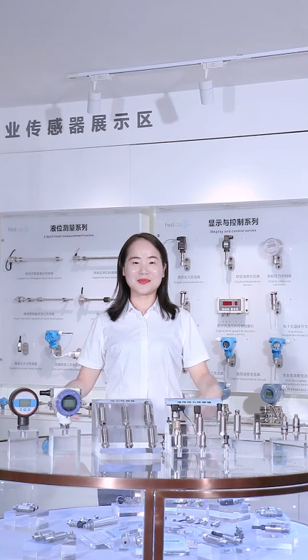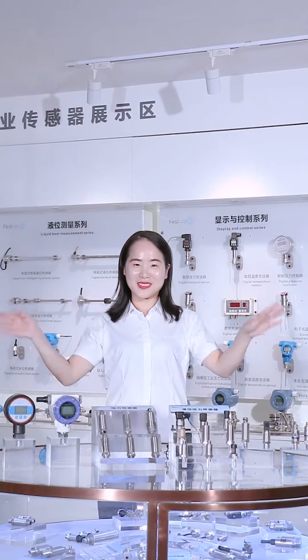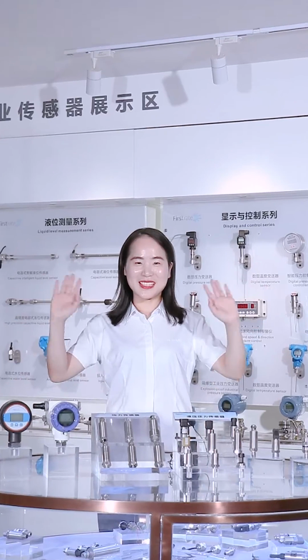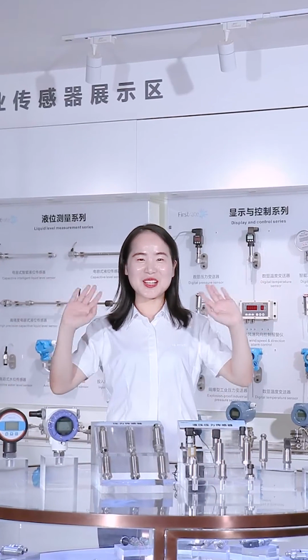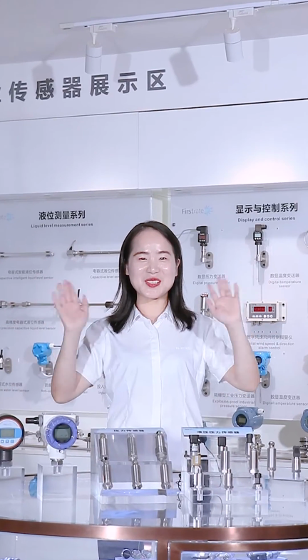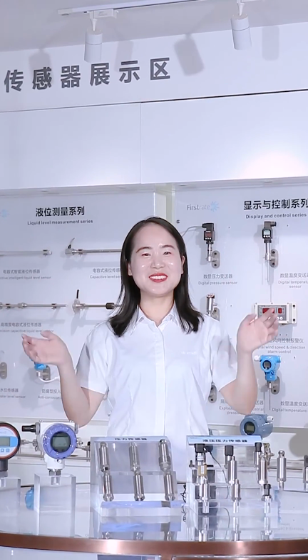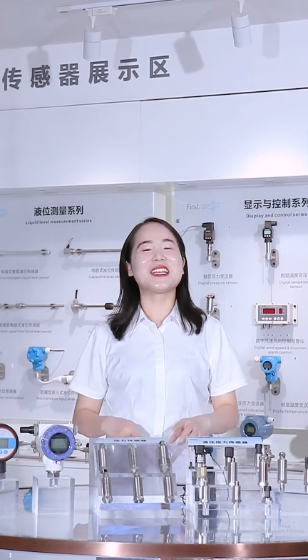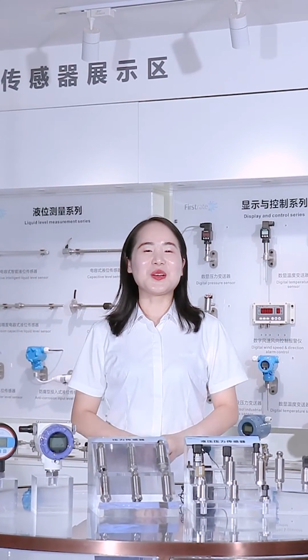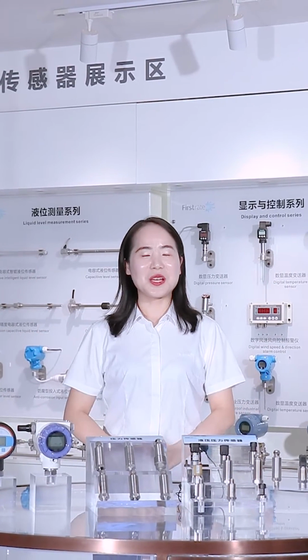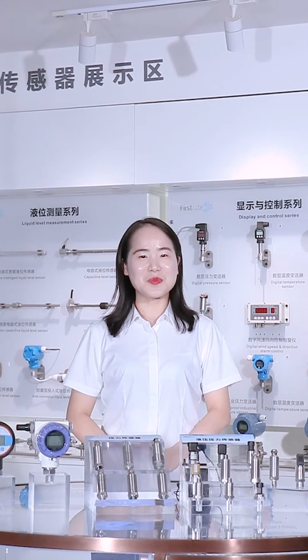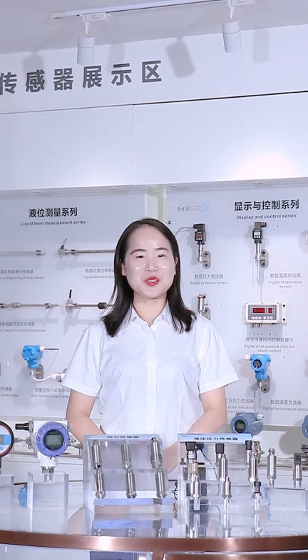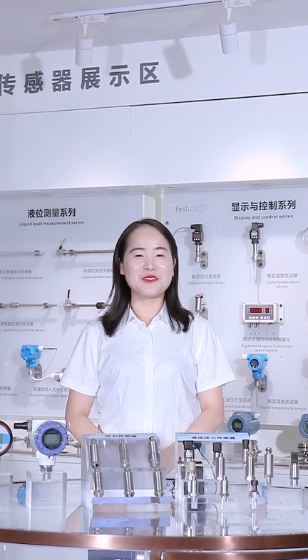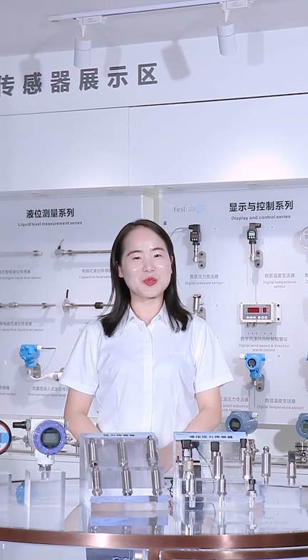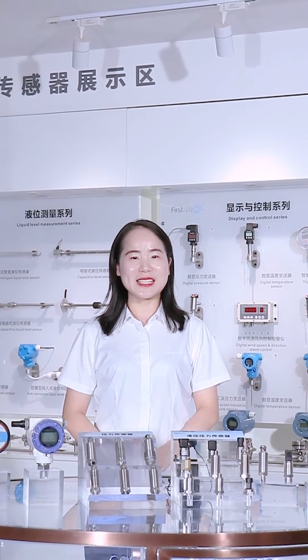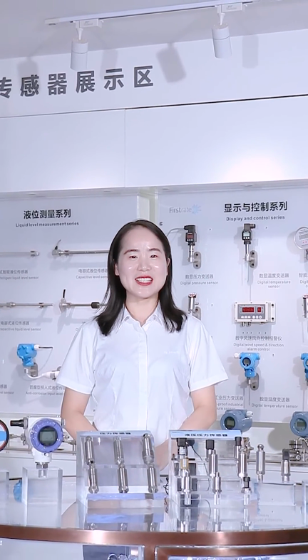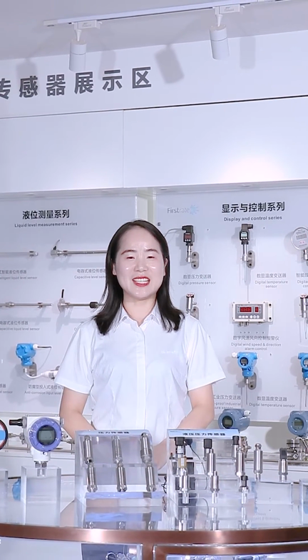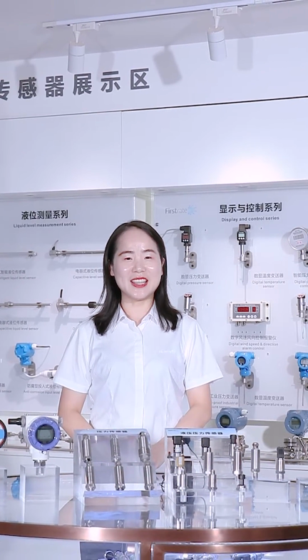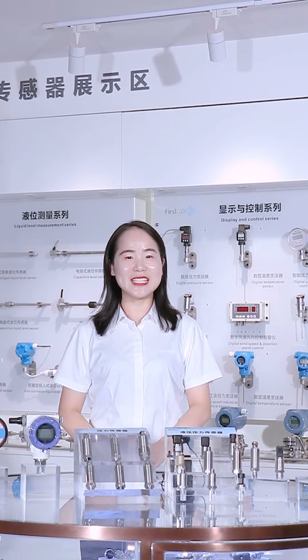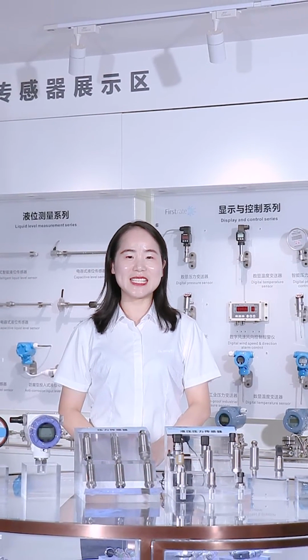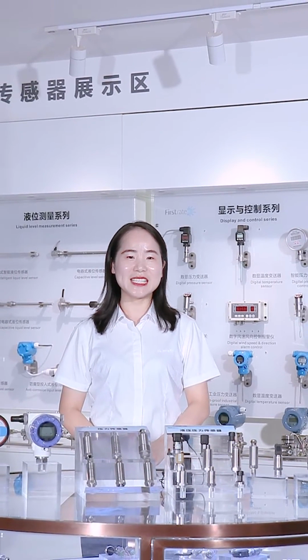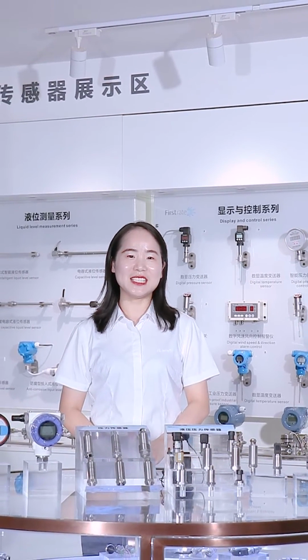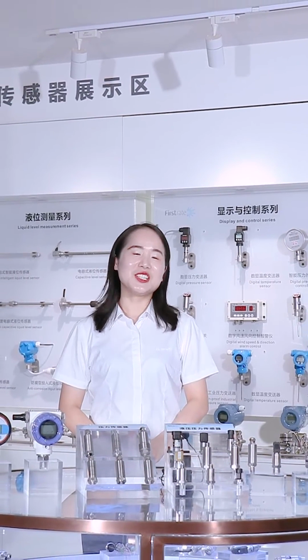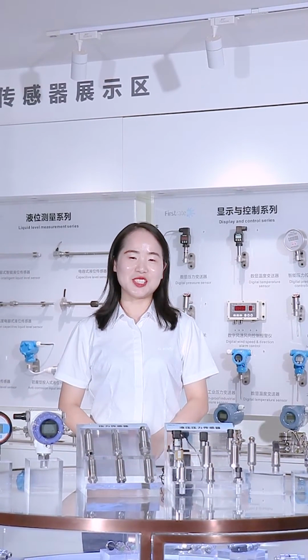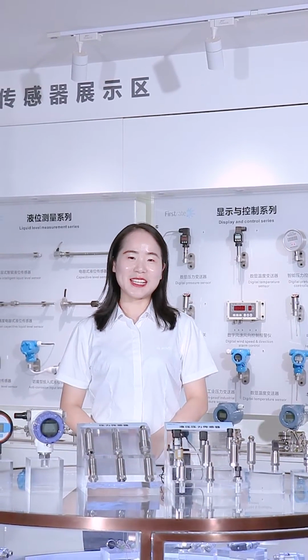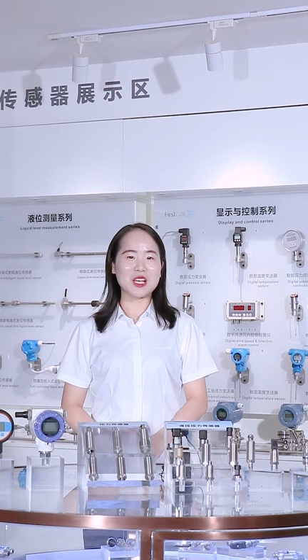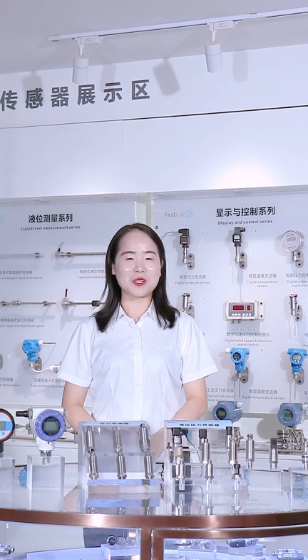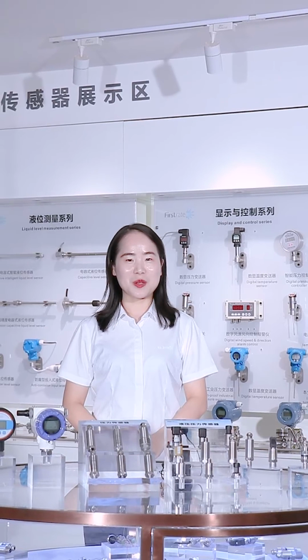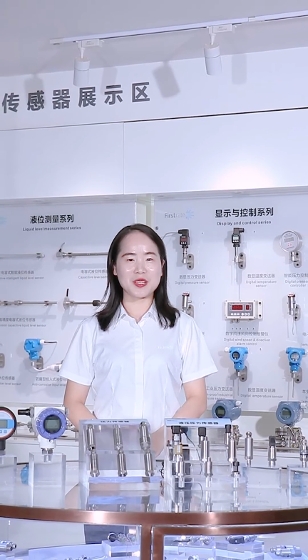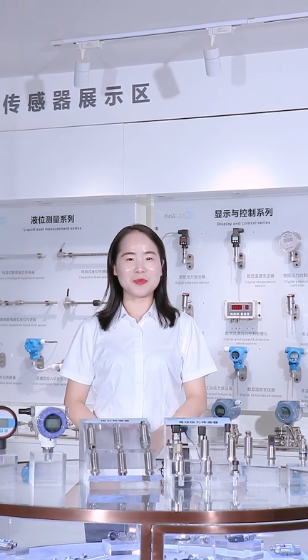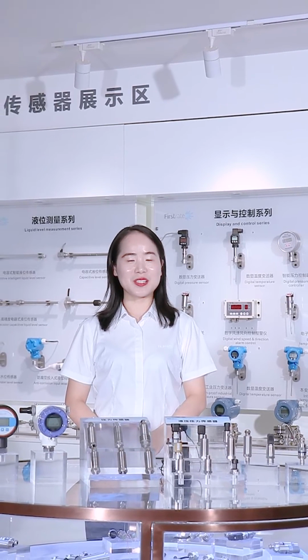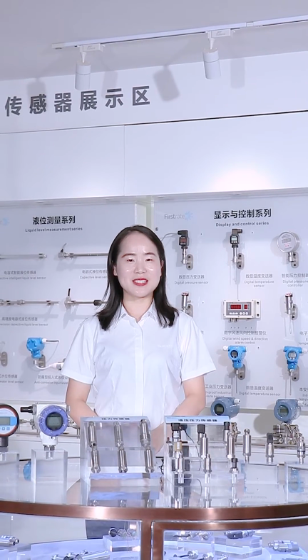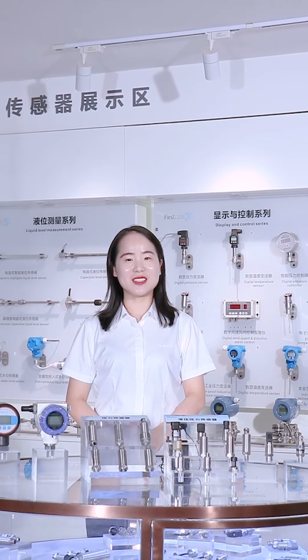Hello, welcome to First Real Sensor. This is Zizi. Today, our topic is pressure sensor.